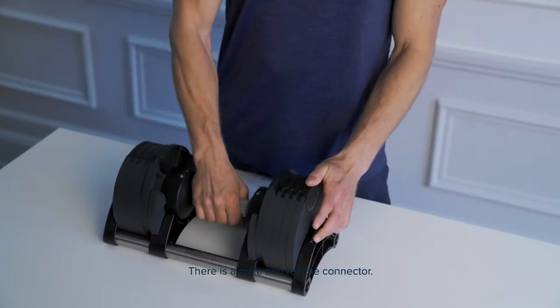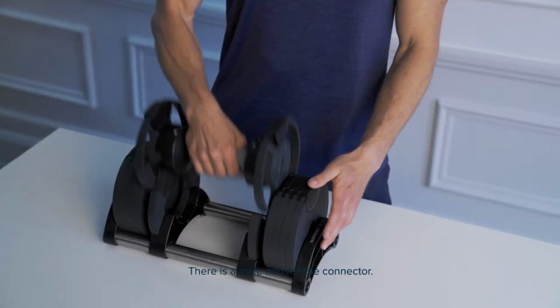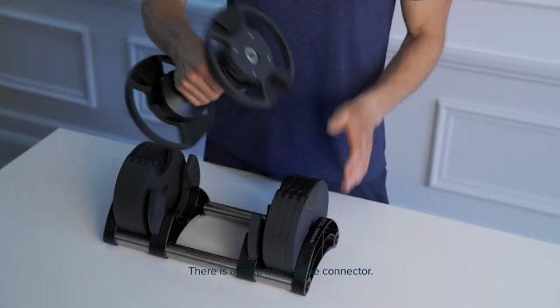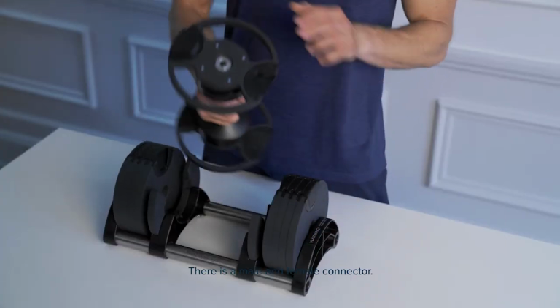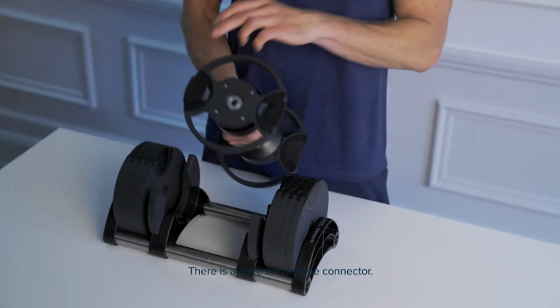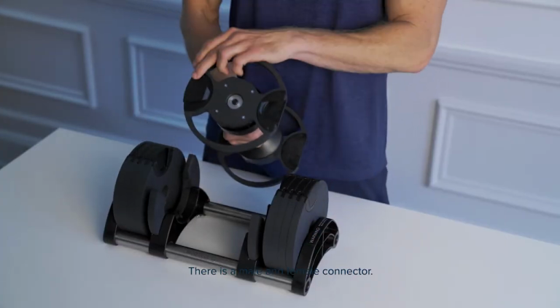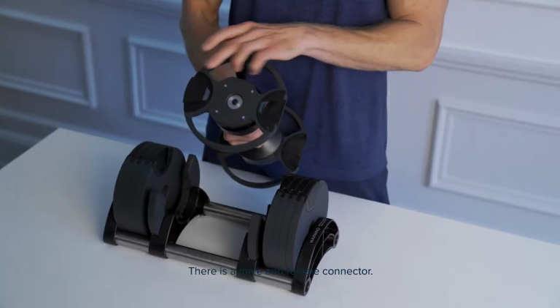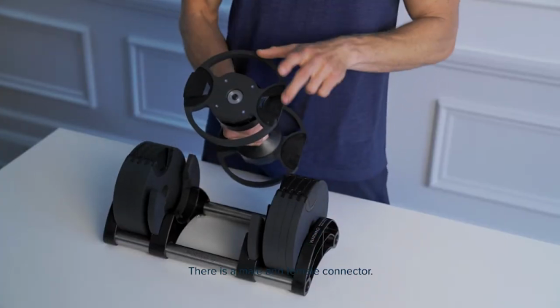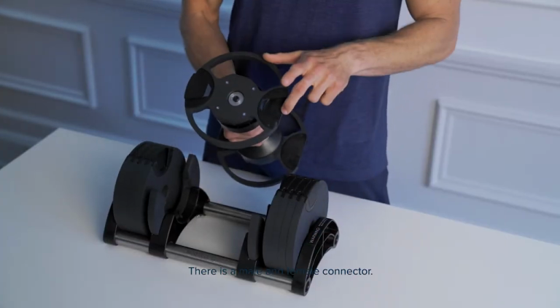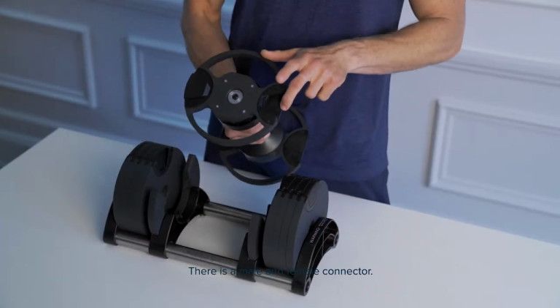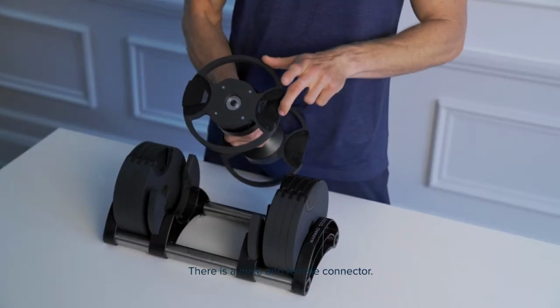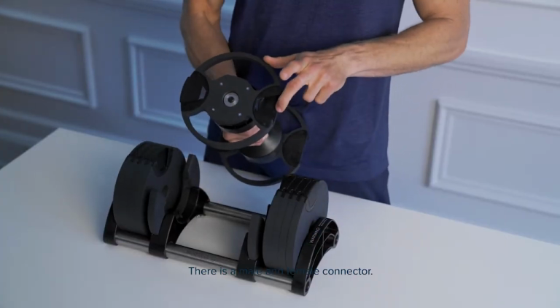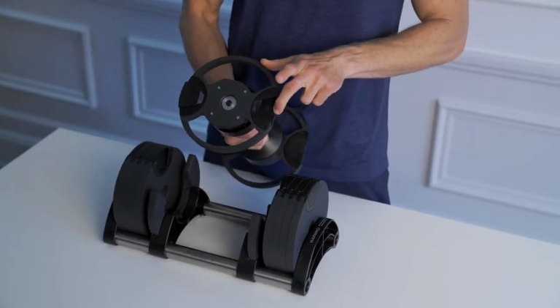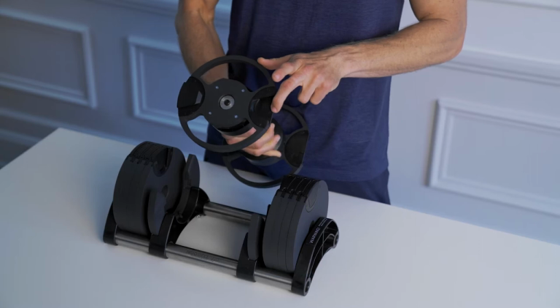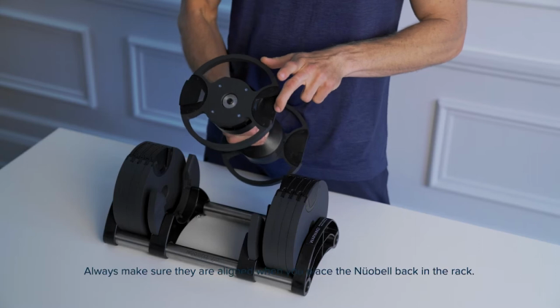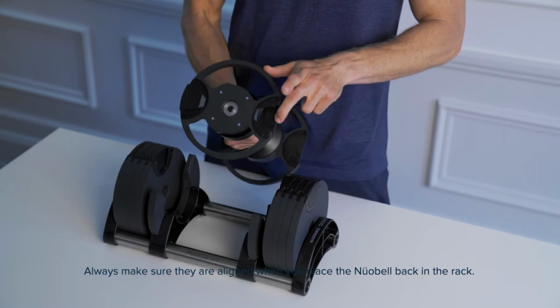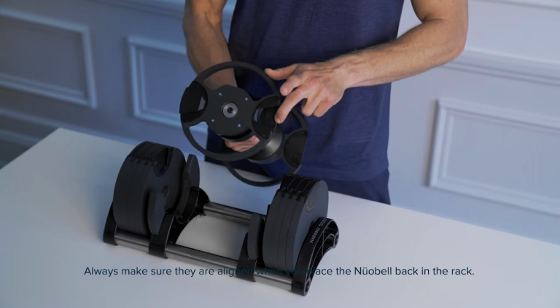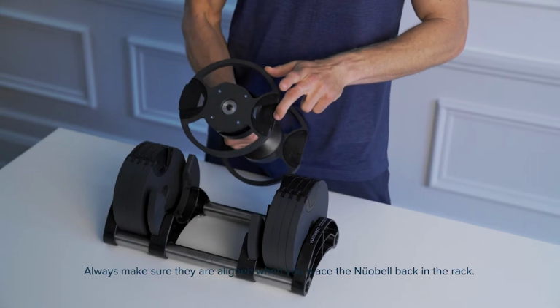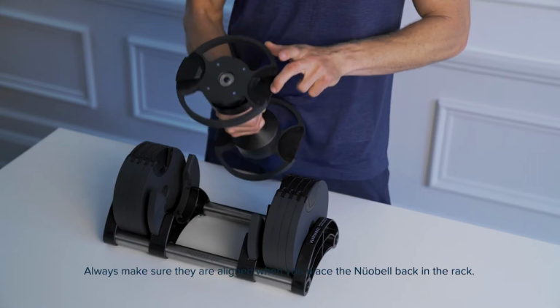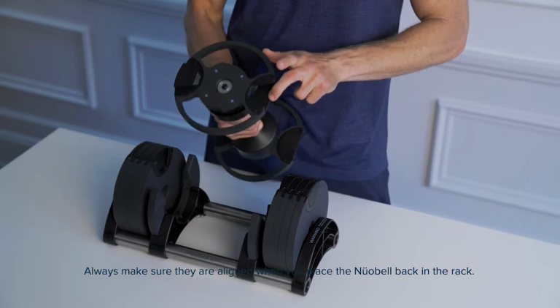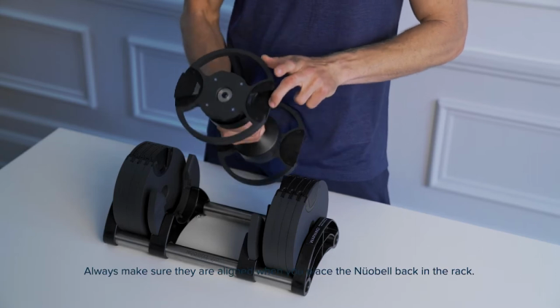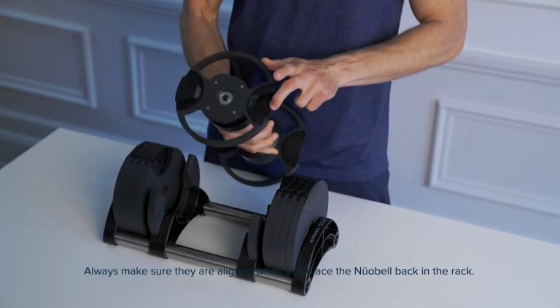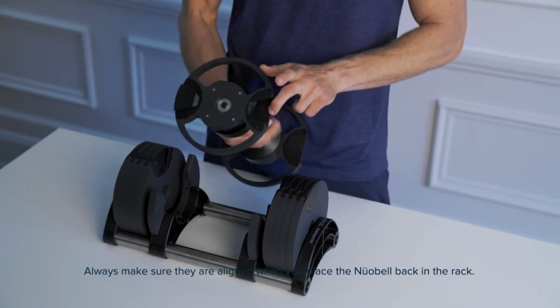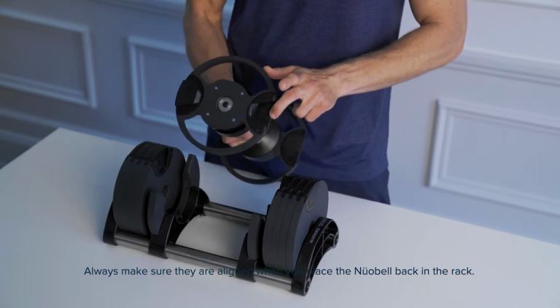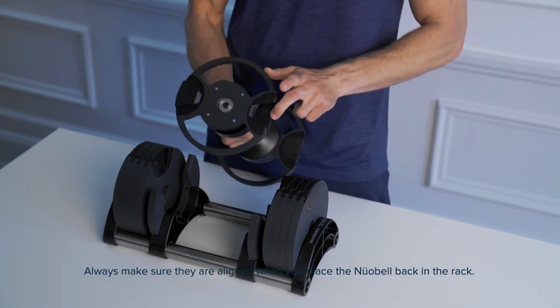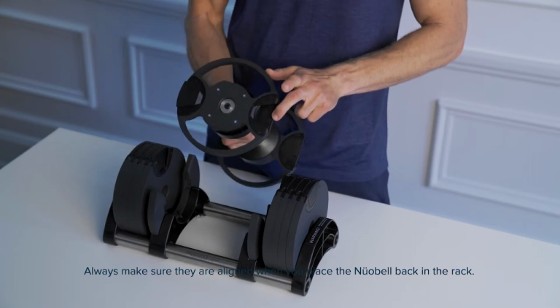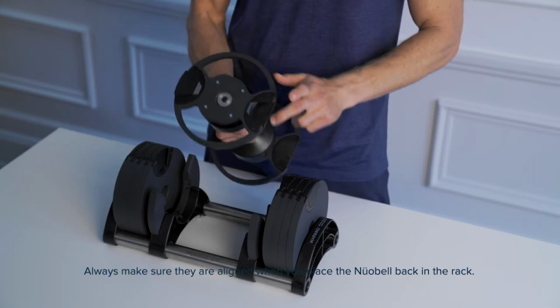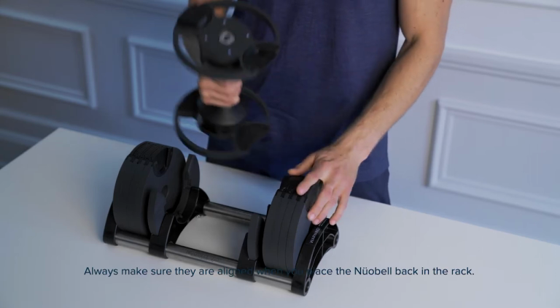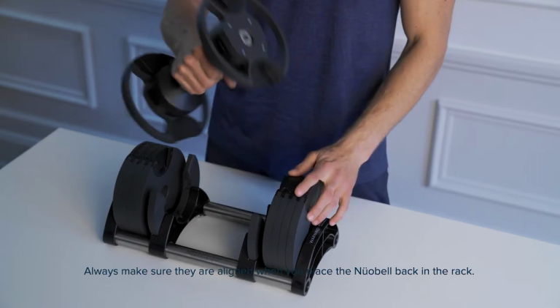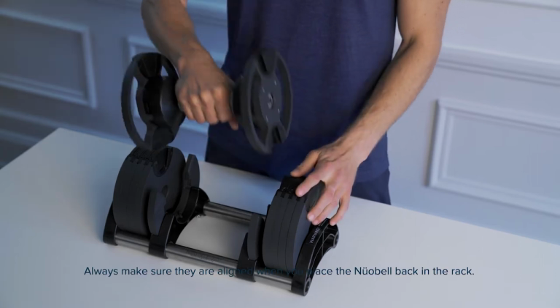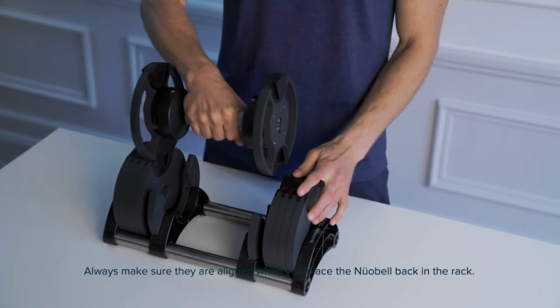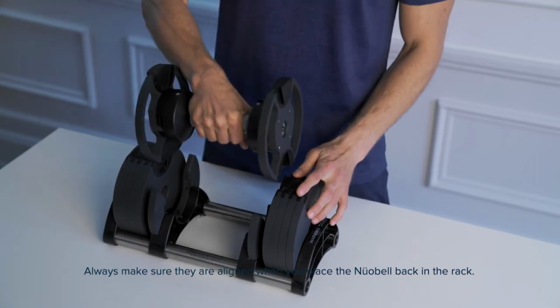There are male and female connectors. Always make sure they're aligned when you place the Newebel back in the rack.